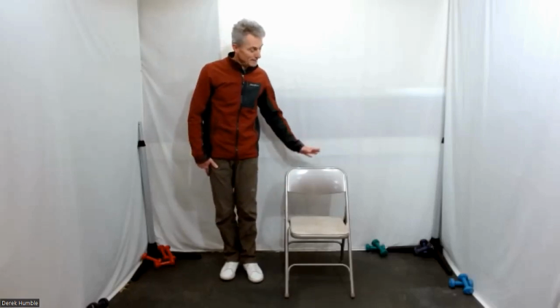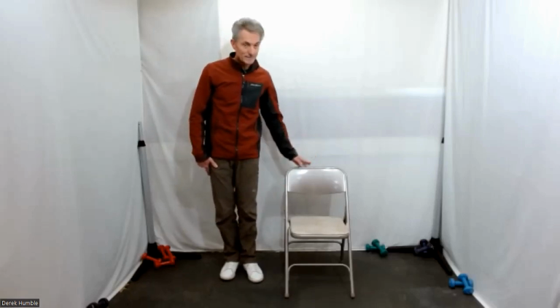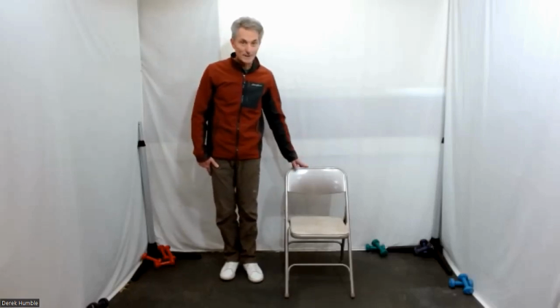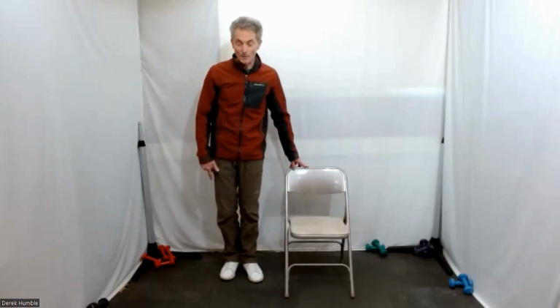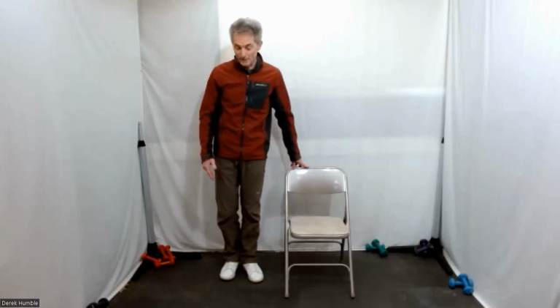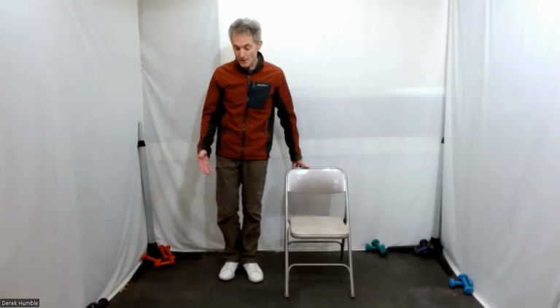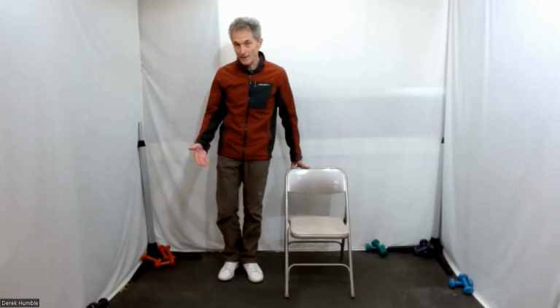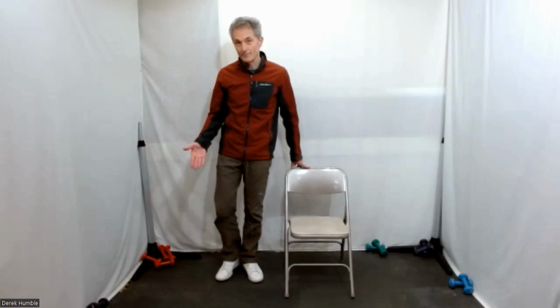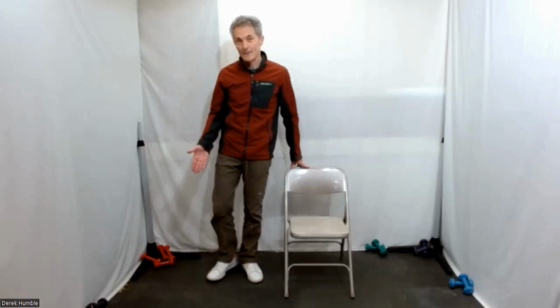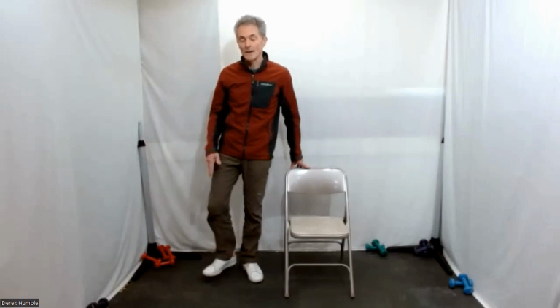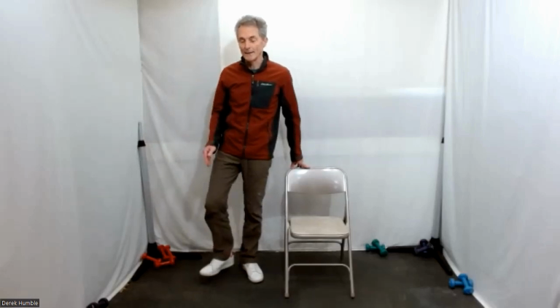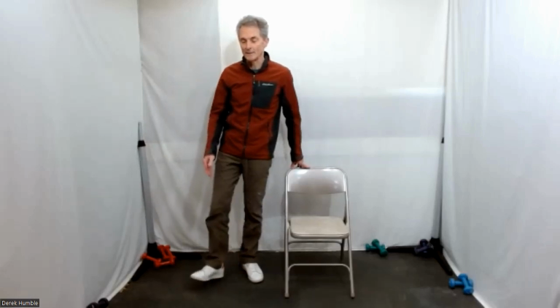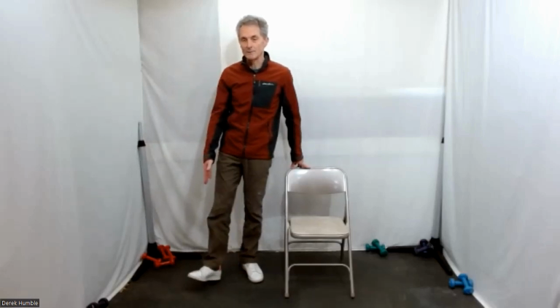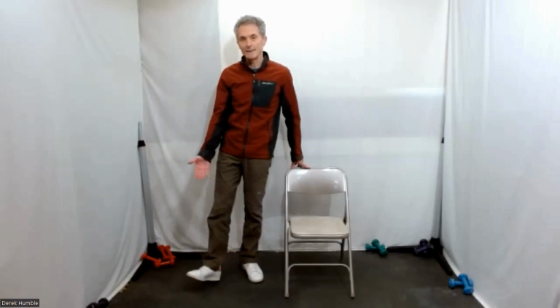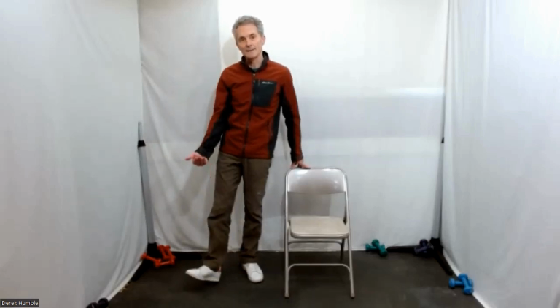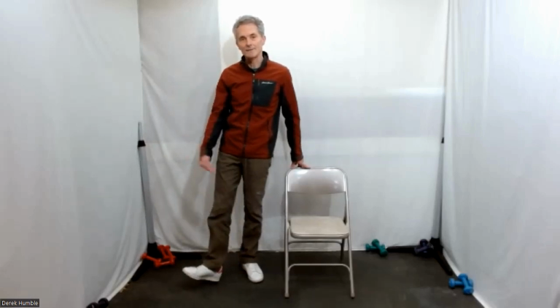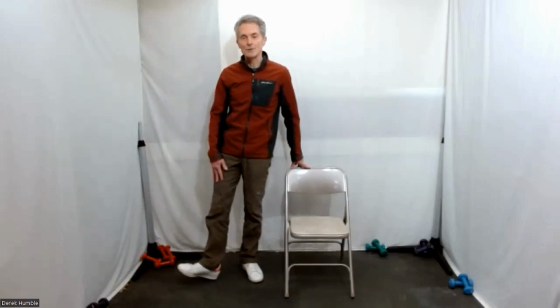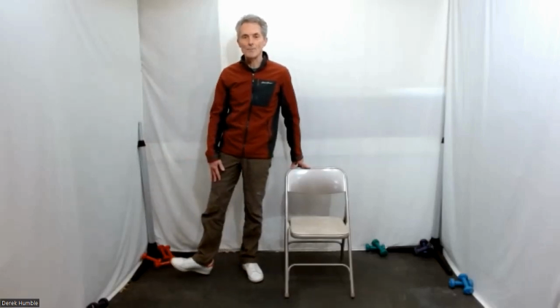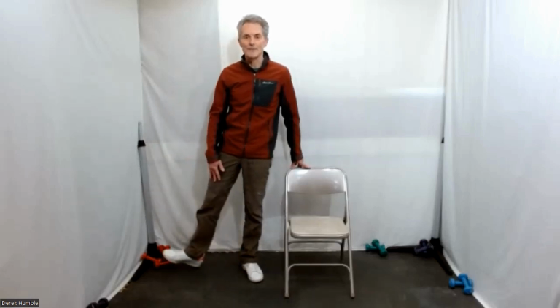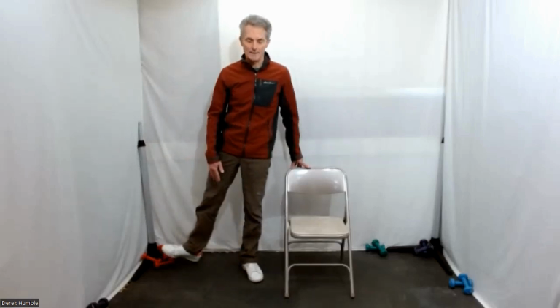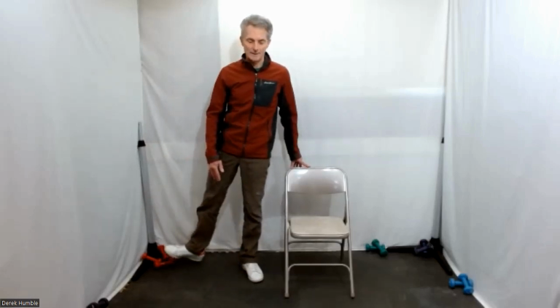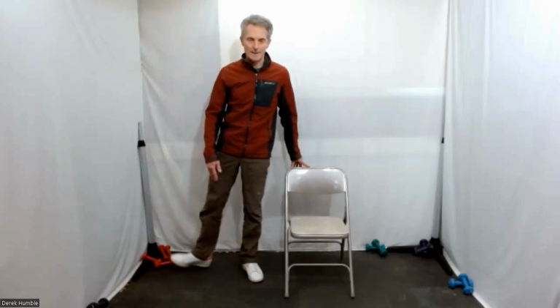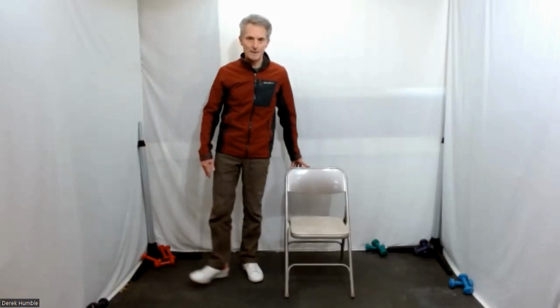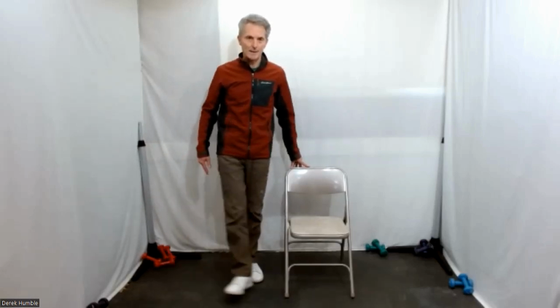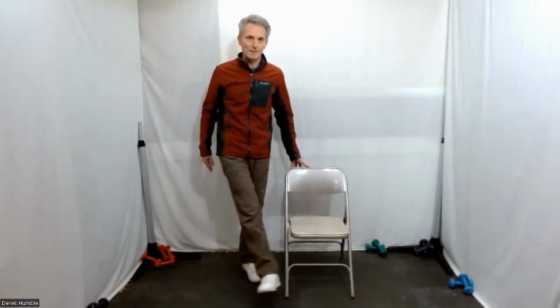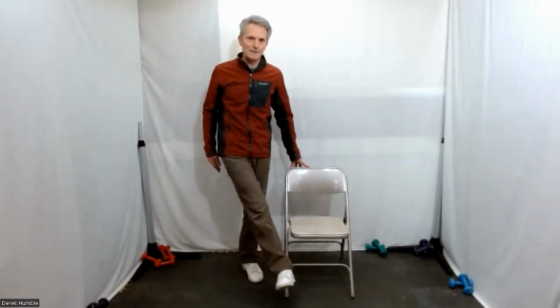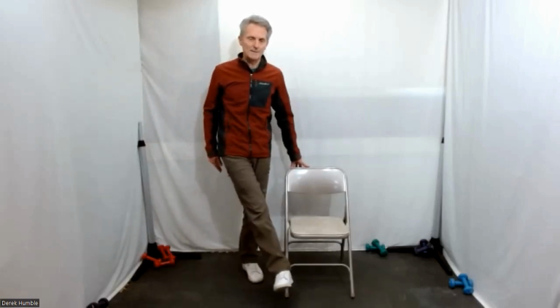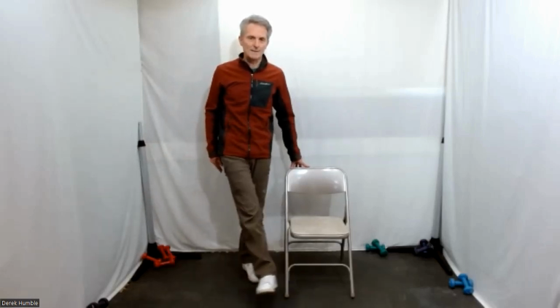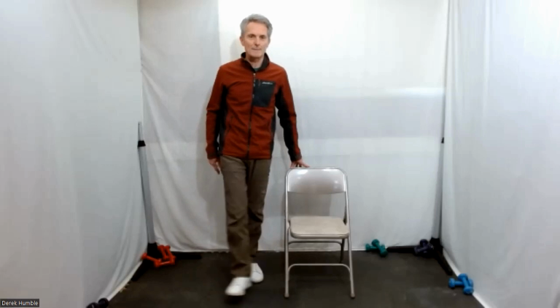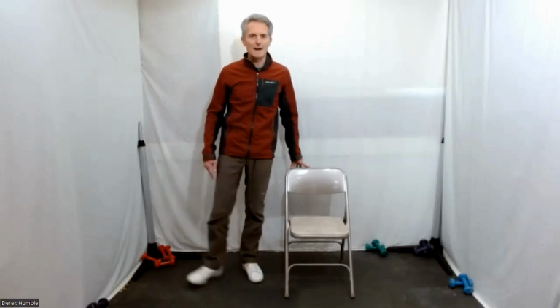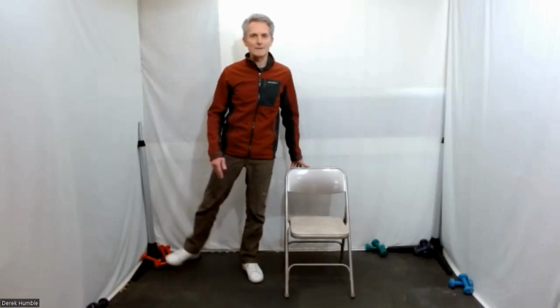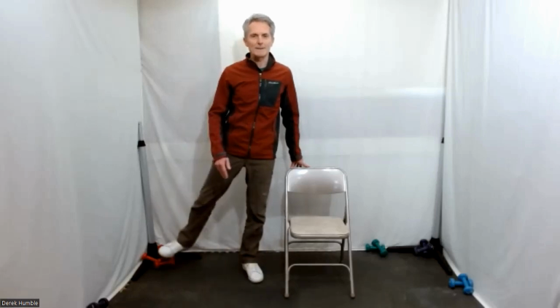Again, start by holding your chair. Outside leg — straighten it and lift your toe, kick across a couple of times.